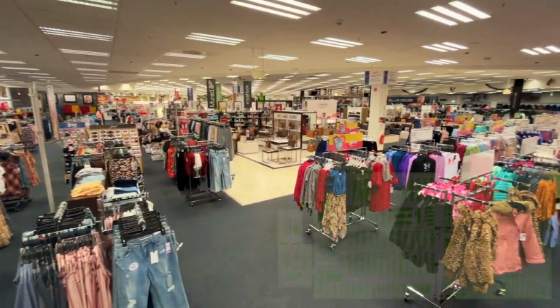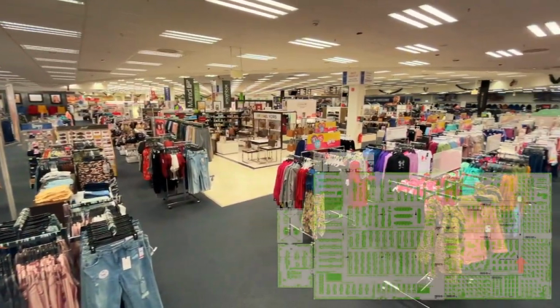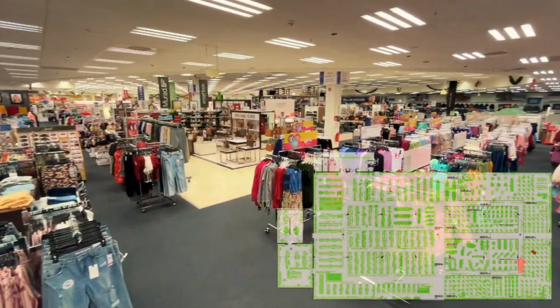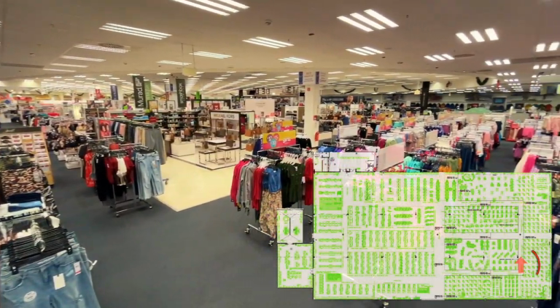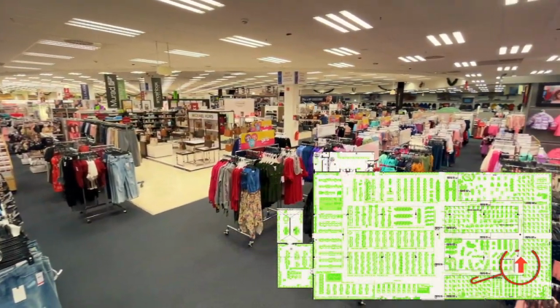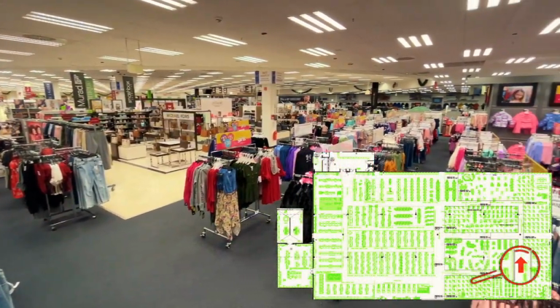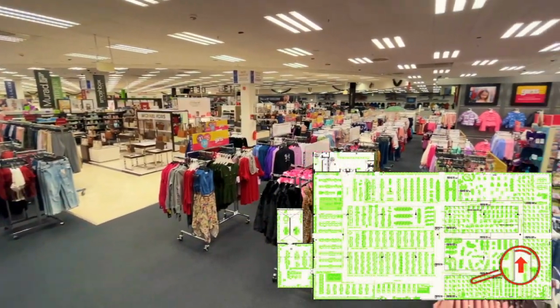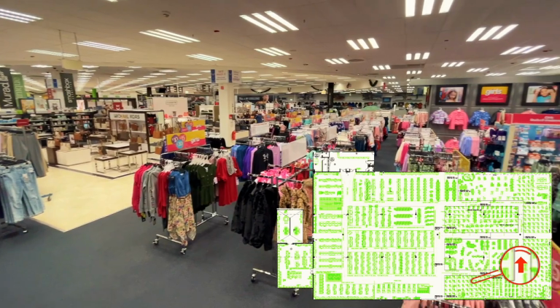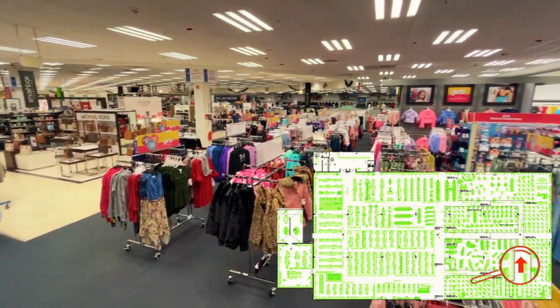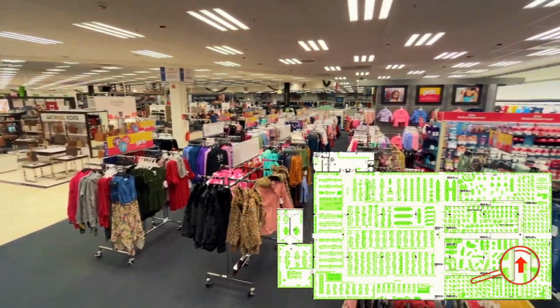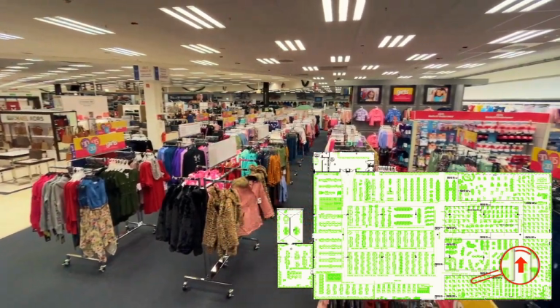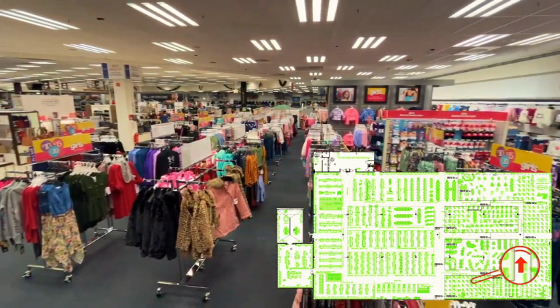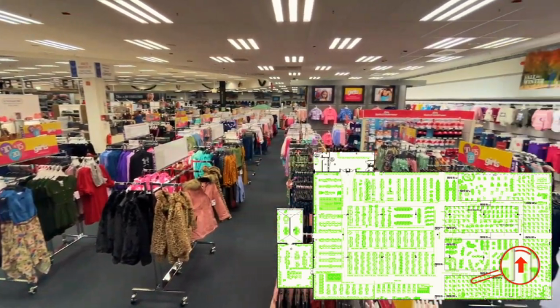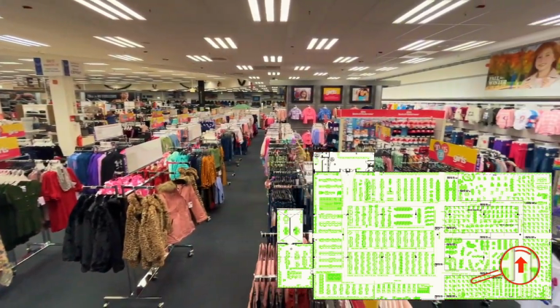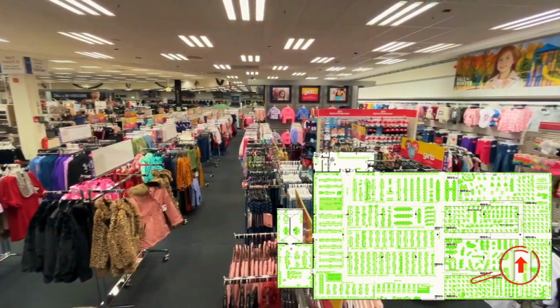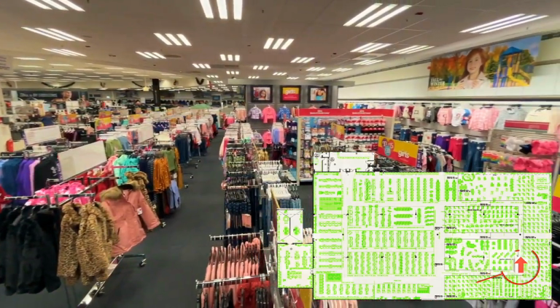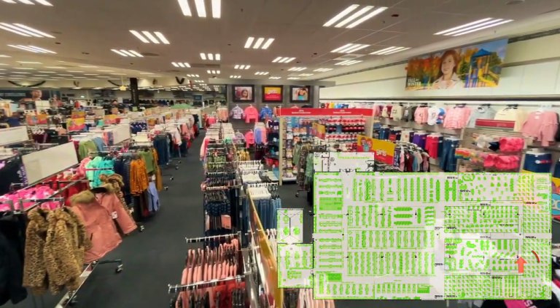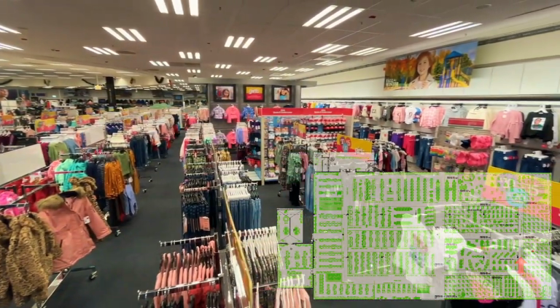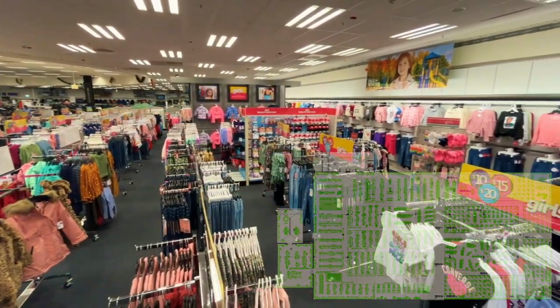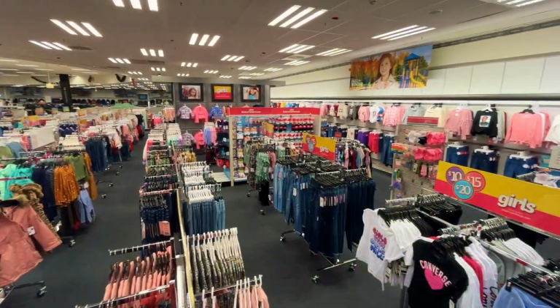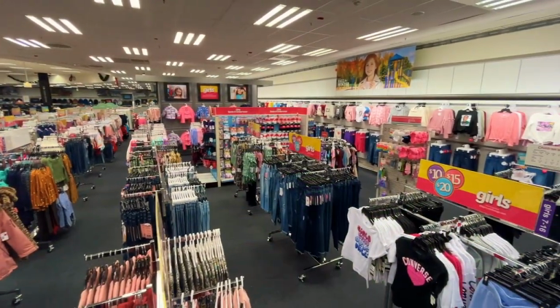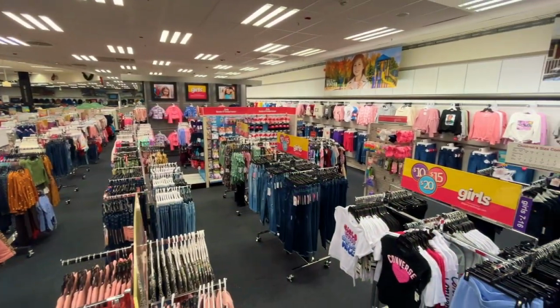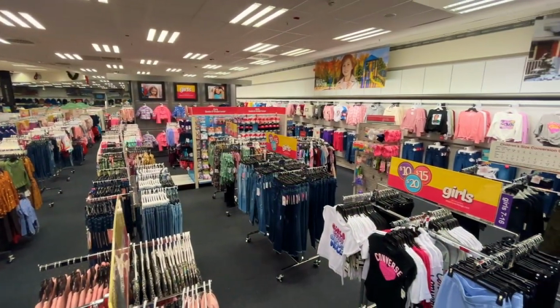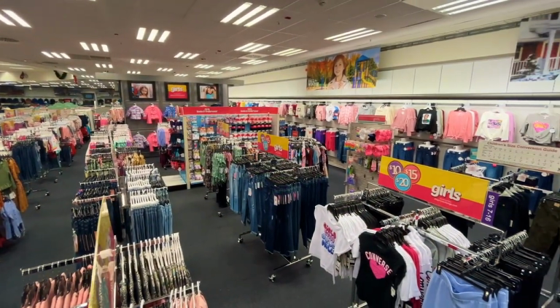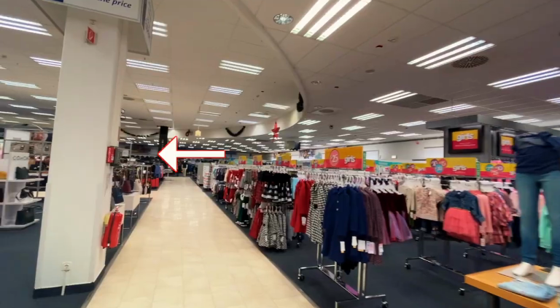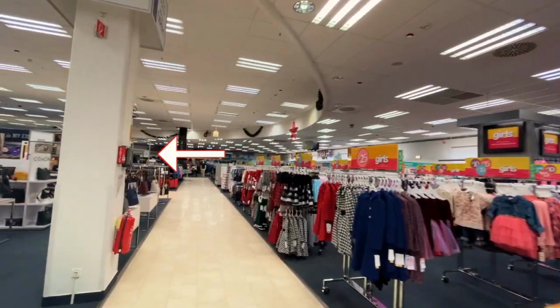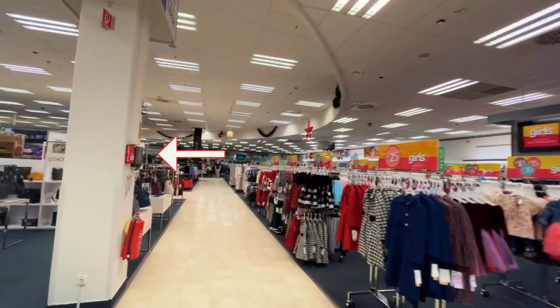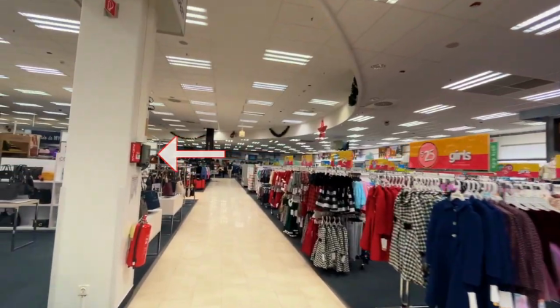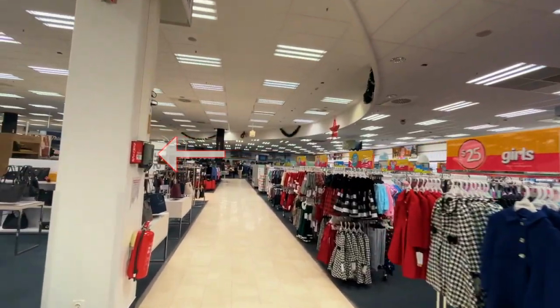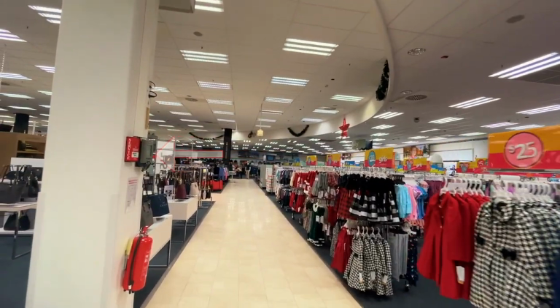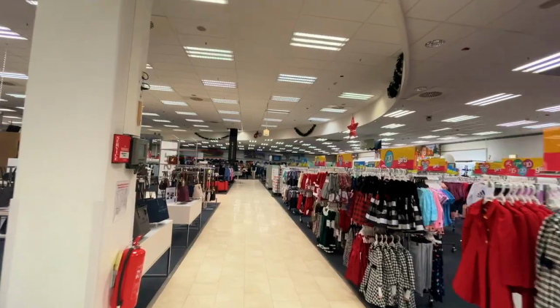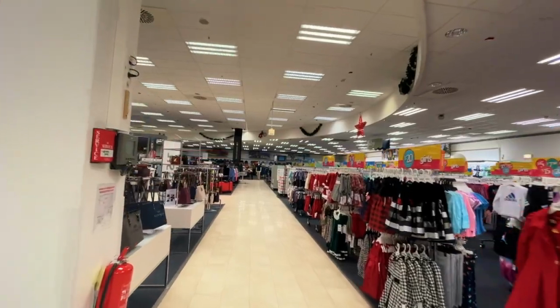As you turn the corner, you'll find baby clothing, activewear, and men's apparel. Oh, and be on the lookout for these price check stations located around the store — very convenient.